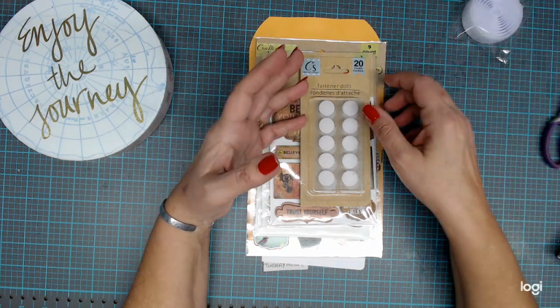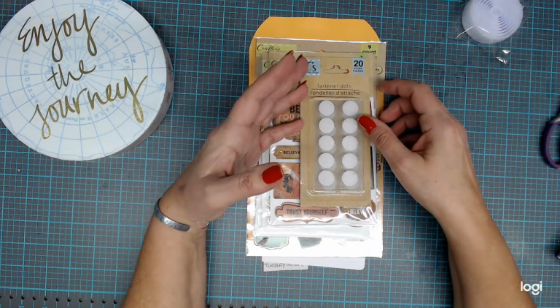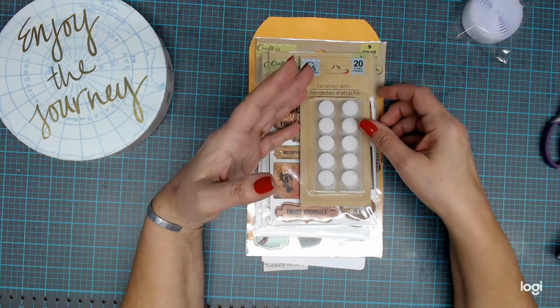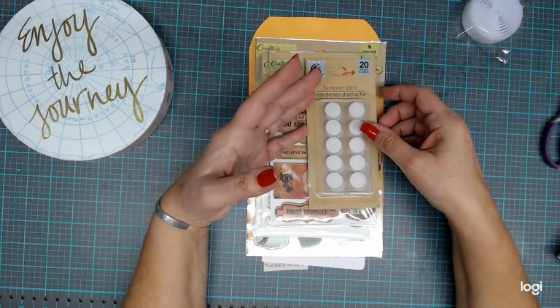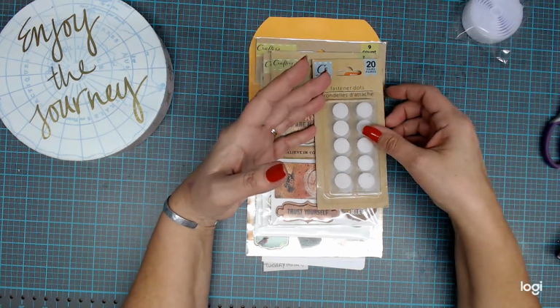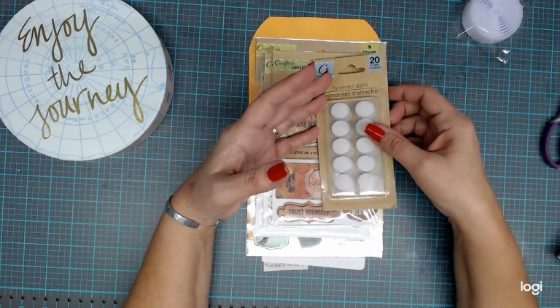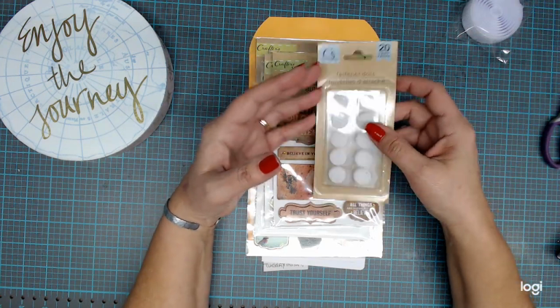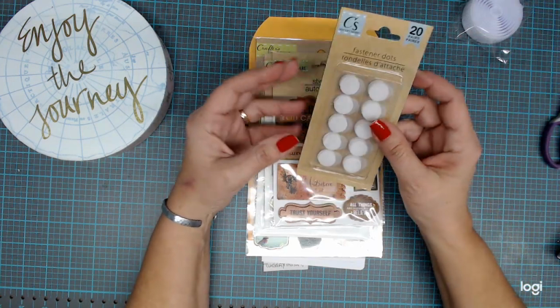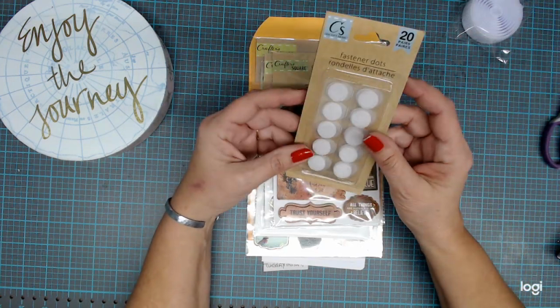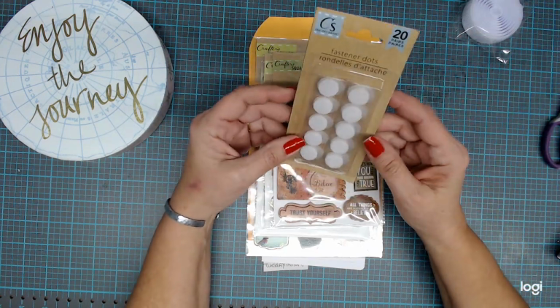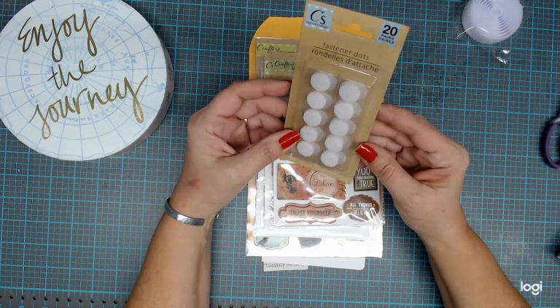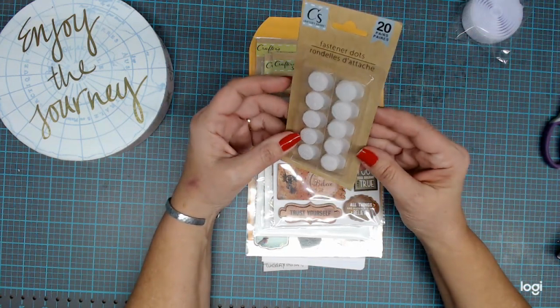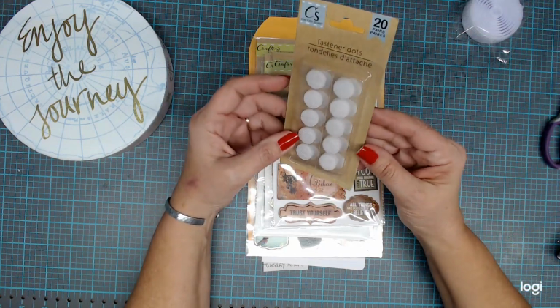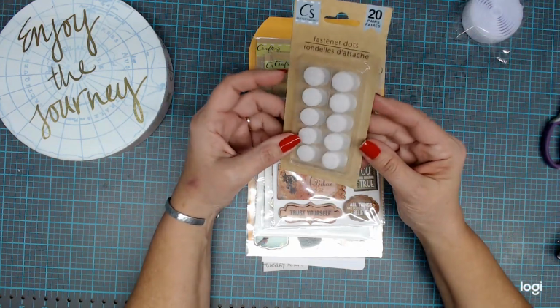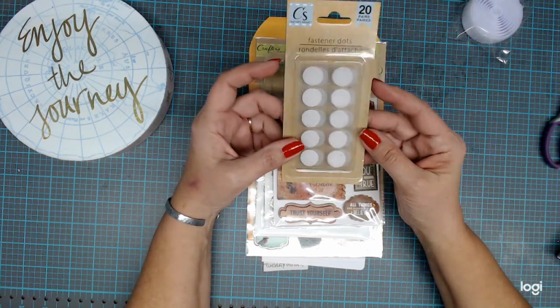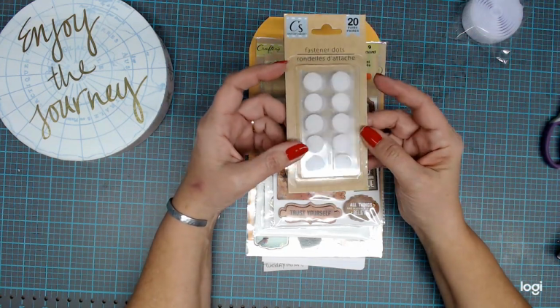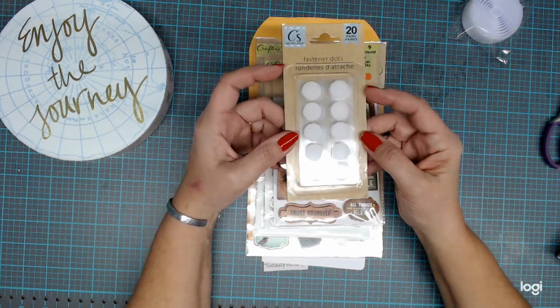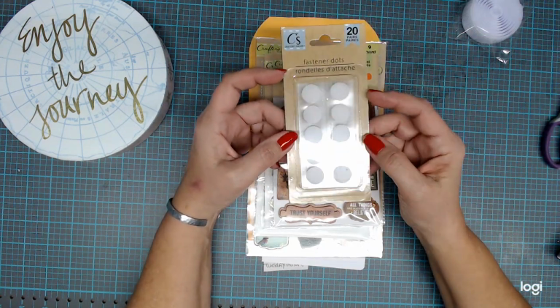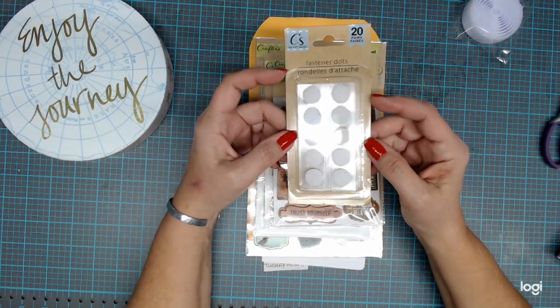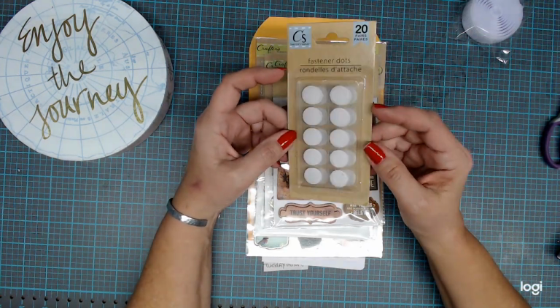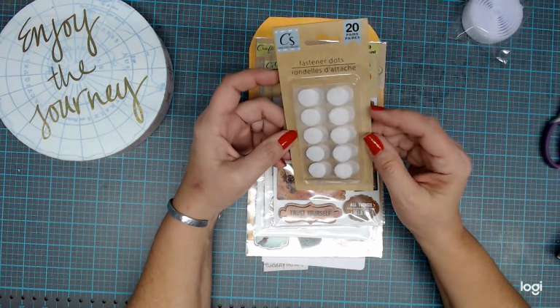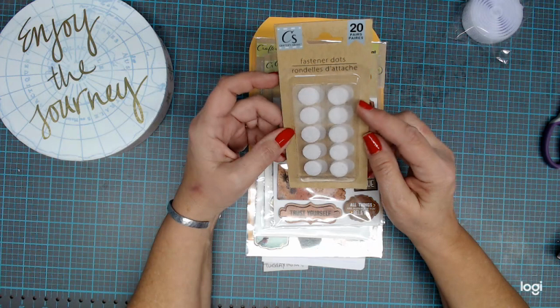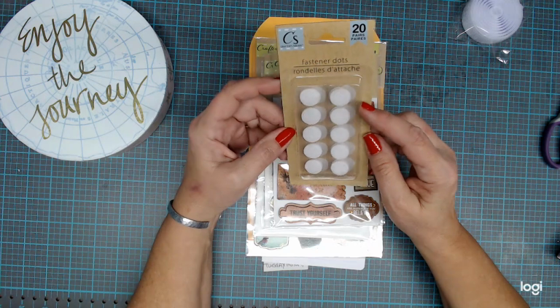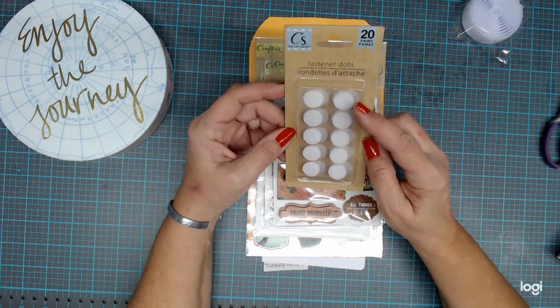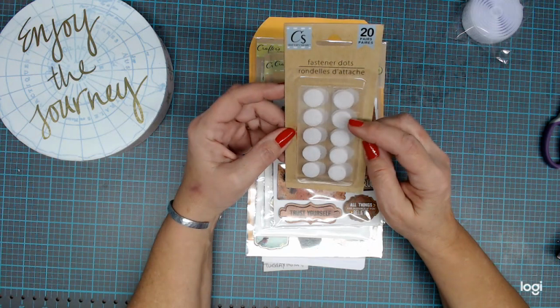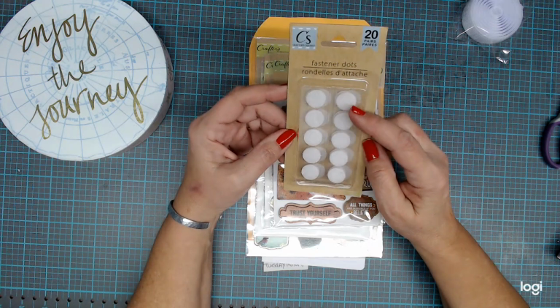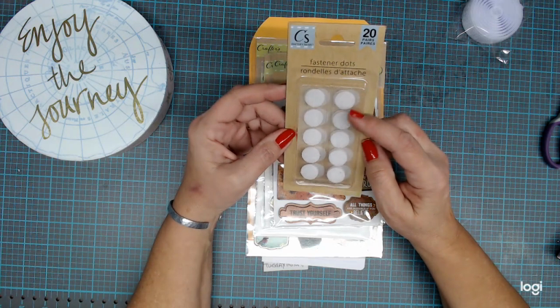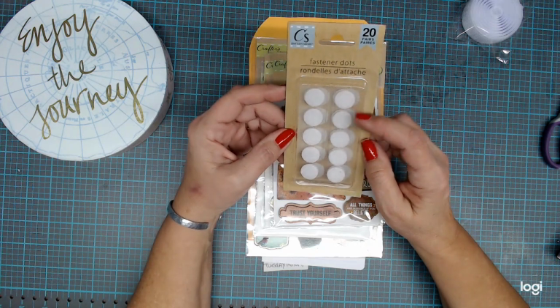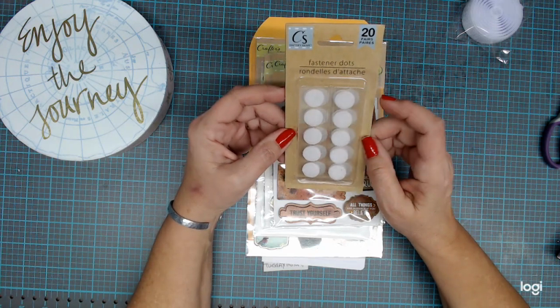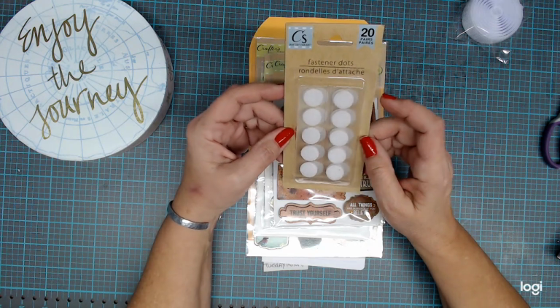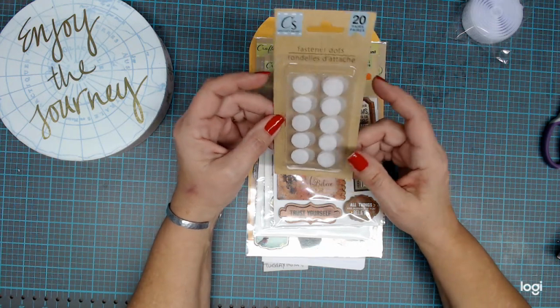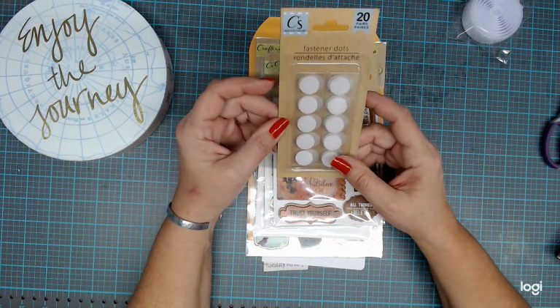I also got me some more fastener dots. I do use these a lot as well — I prefer them sometimes to the magnets.